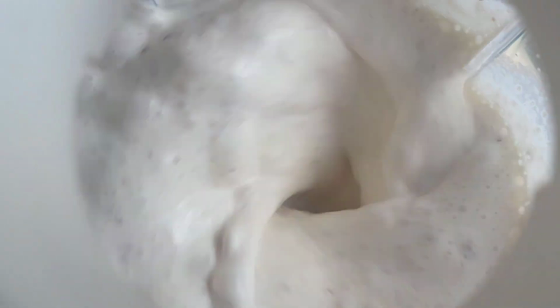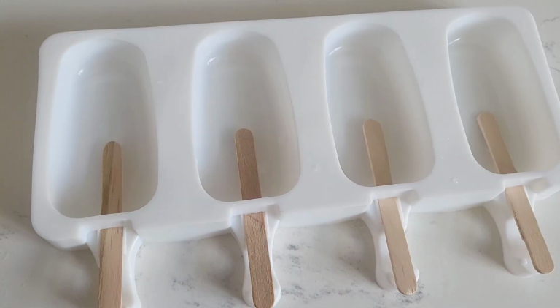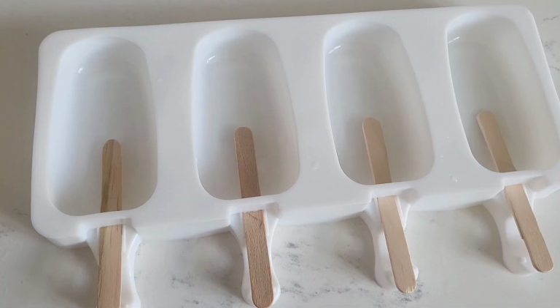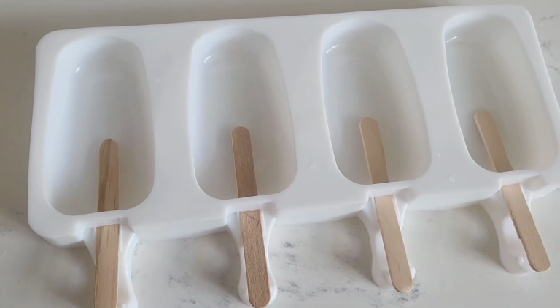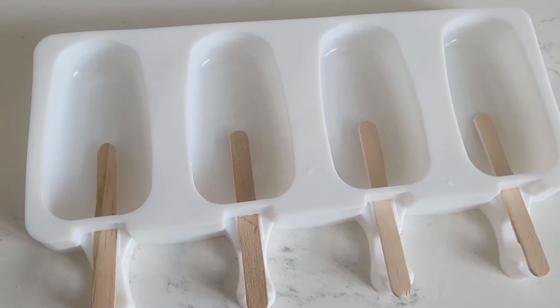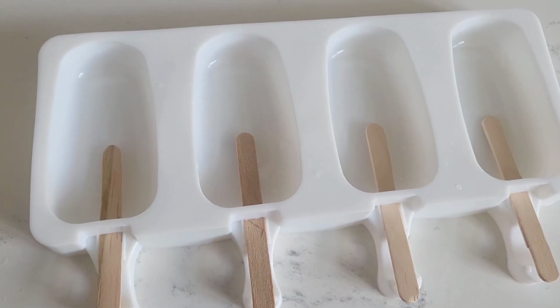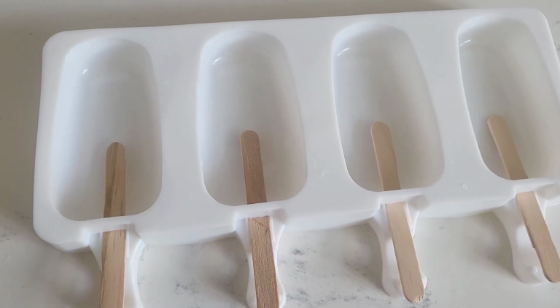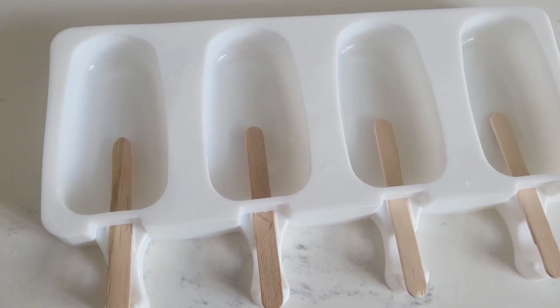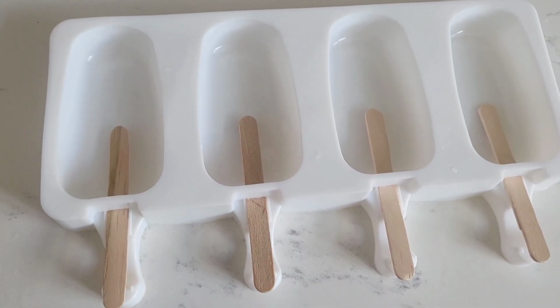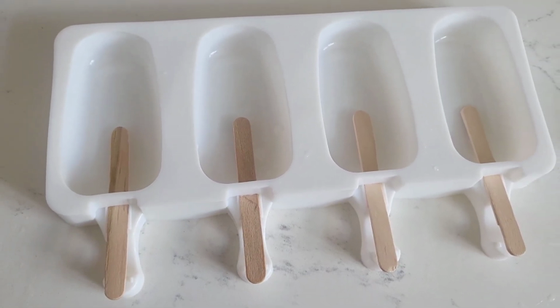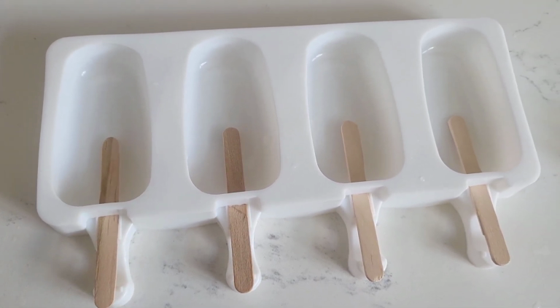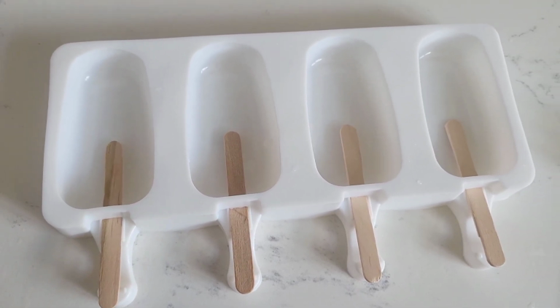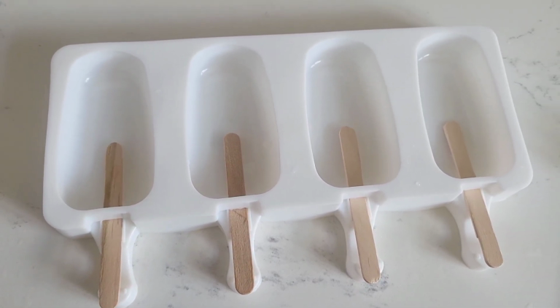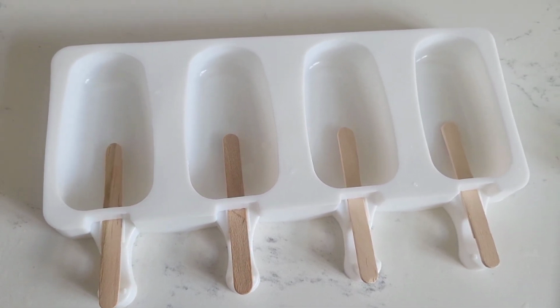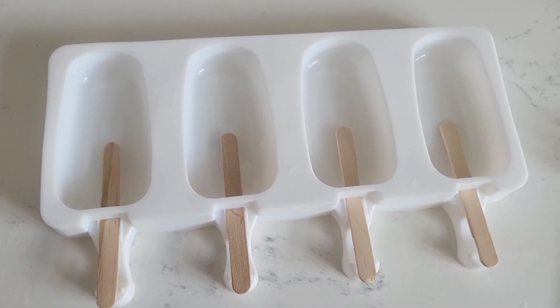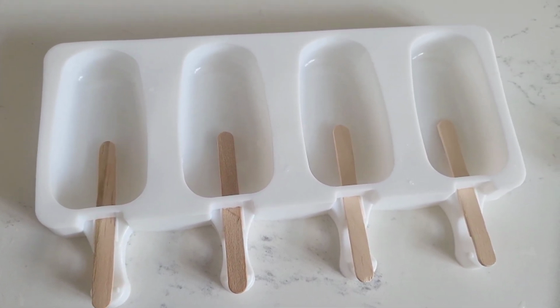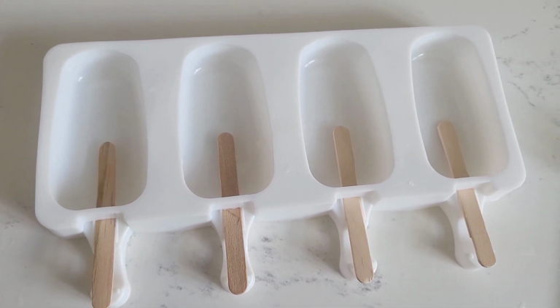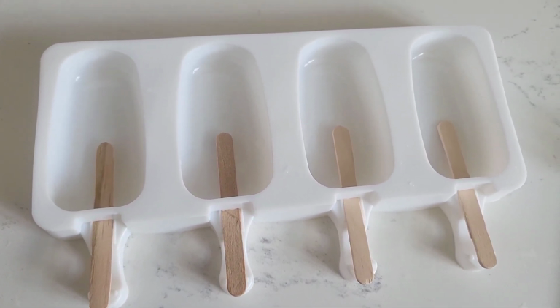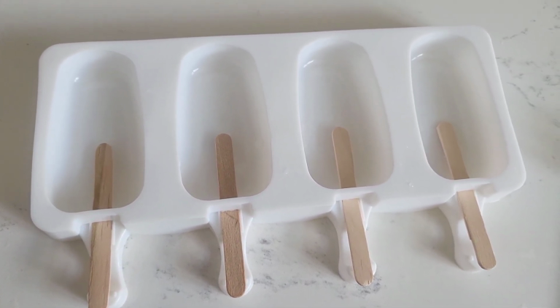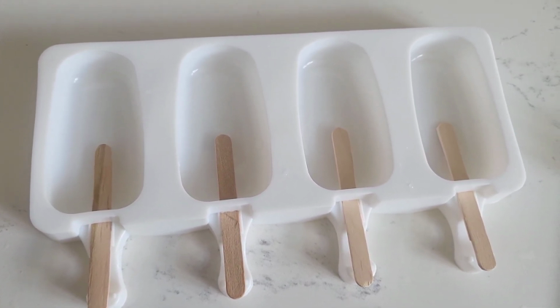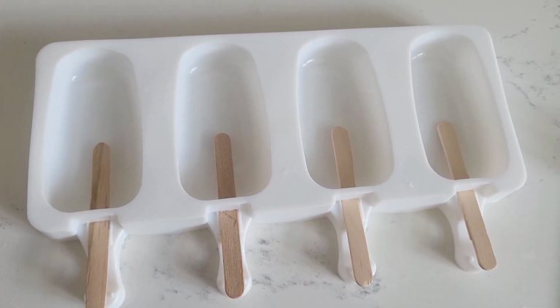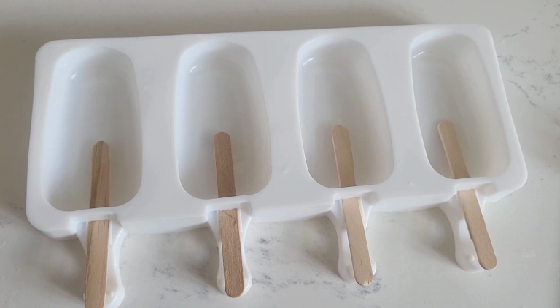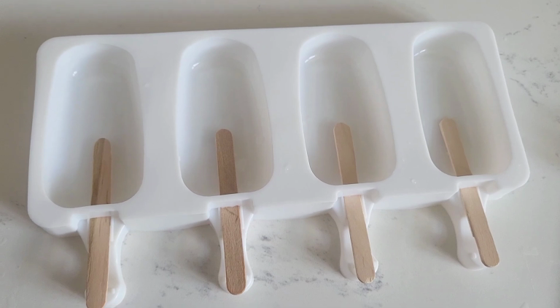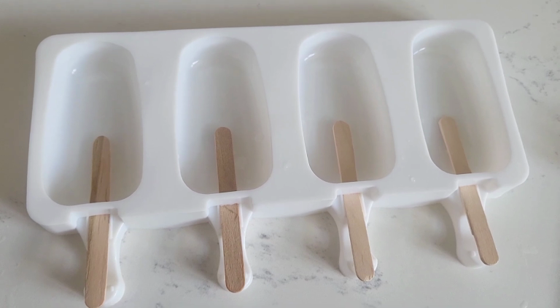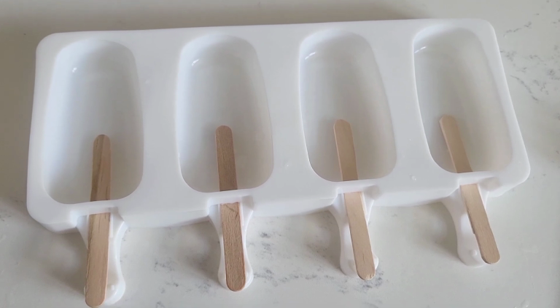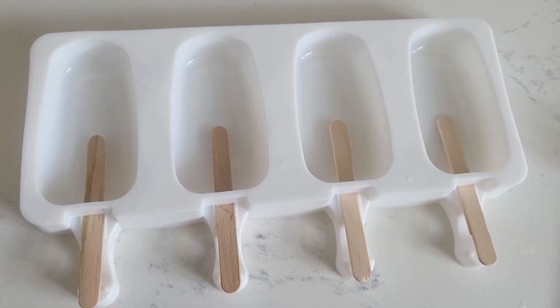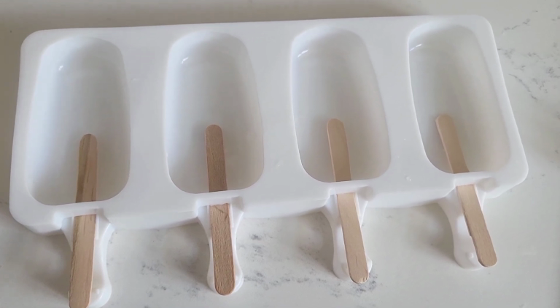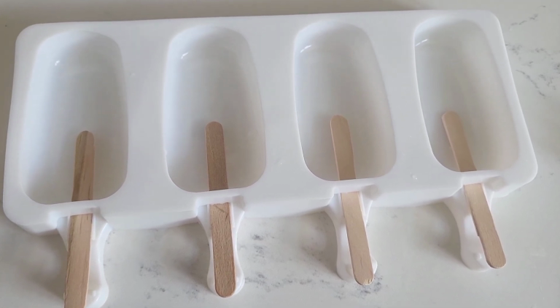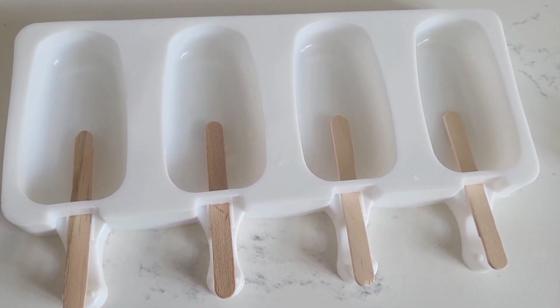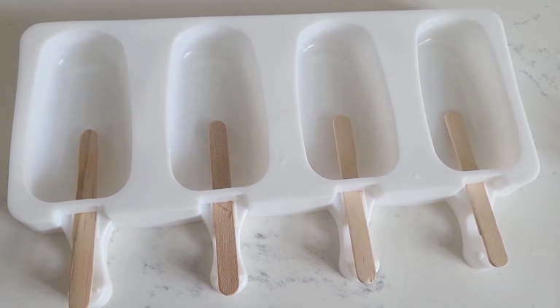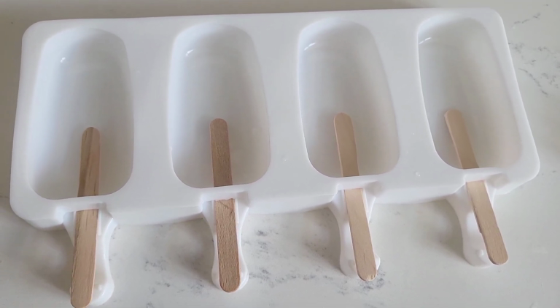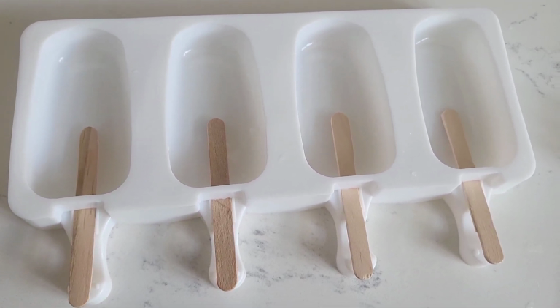You can also use dried fruits — it's totally up to you. You can use any nuts that are your favorite.